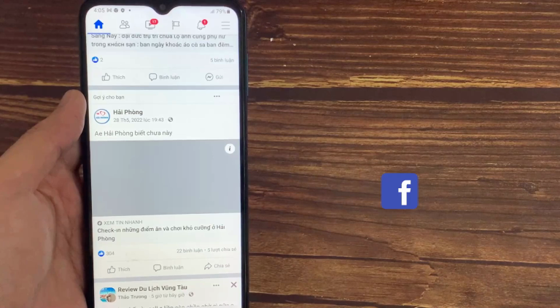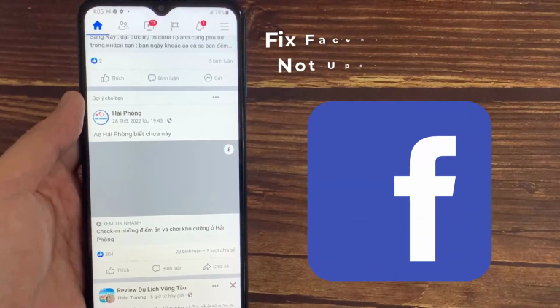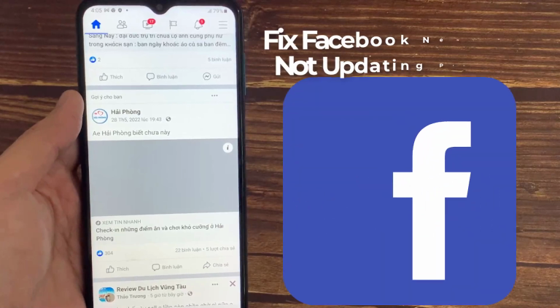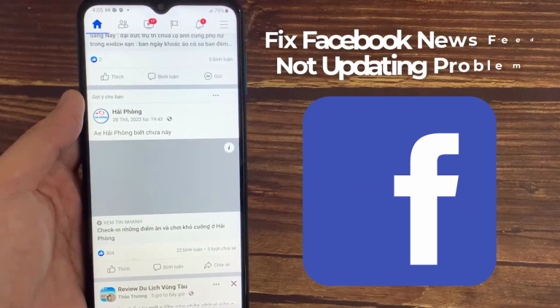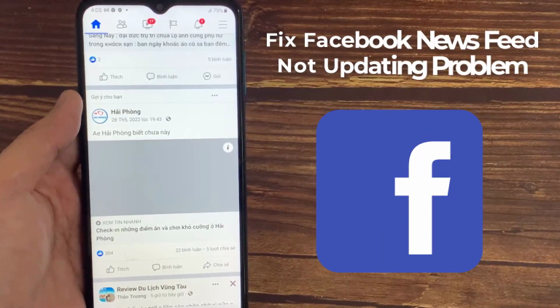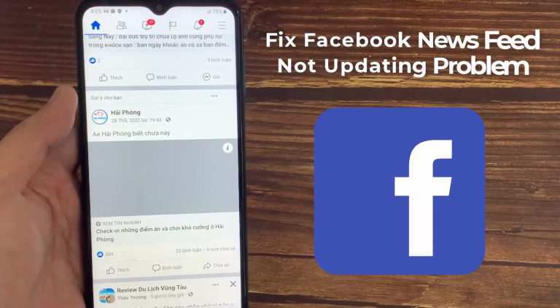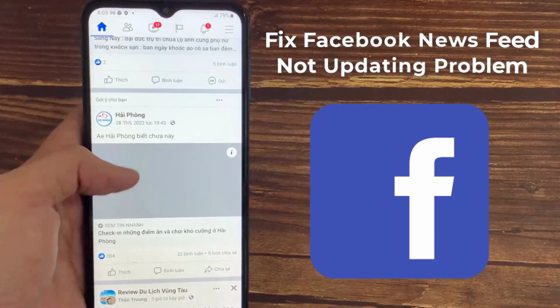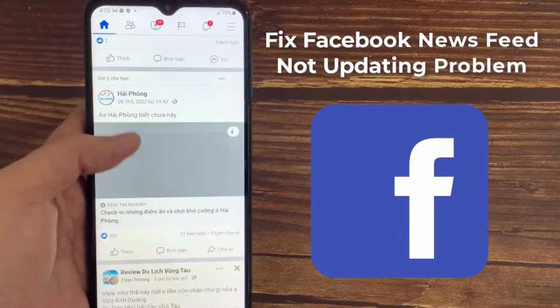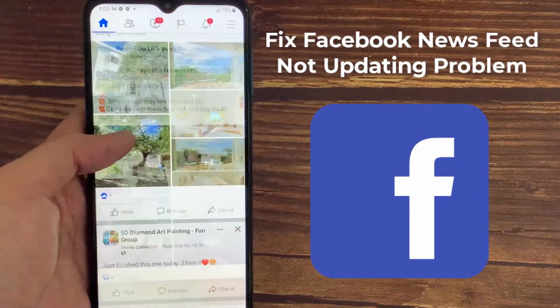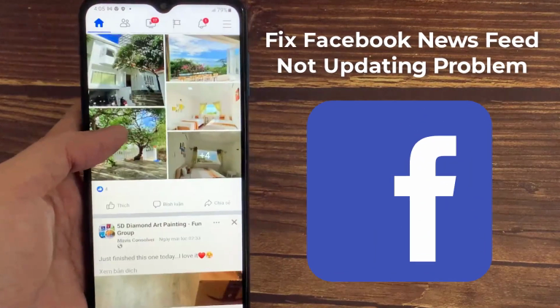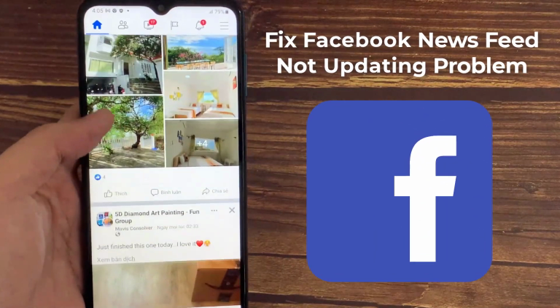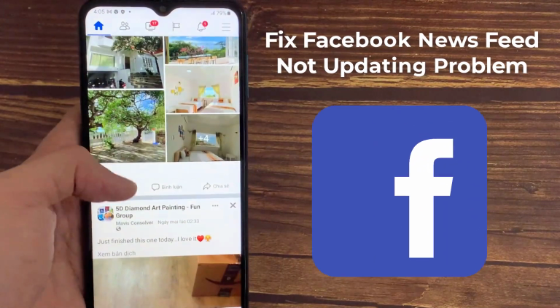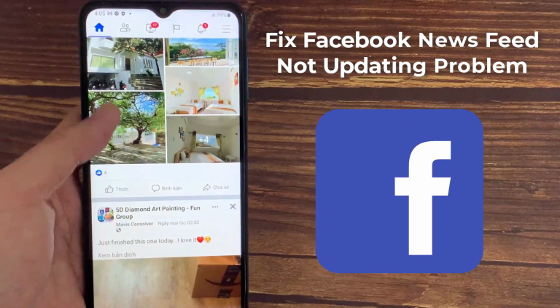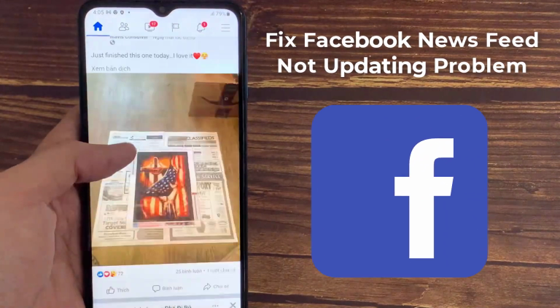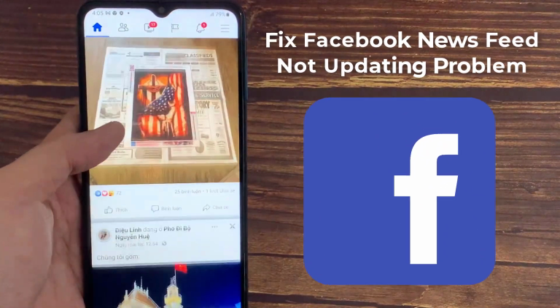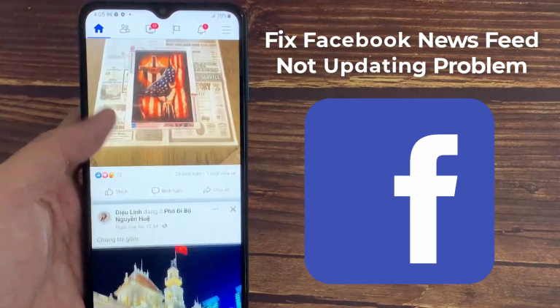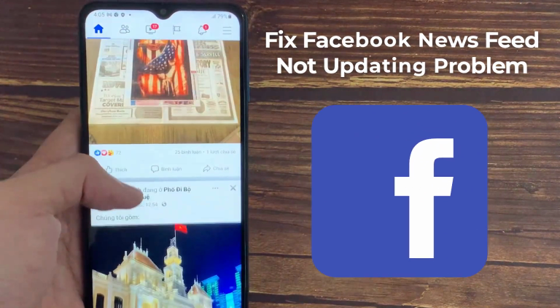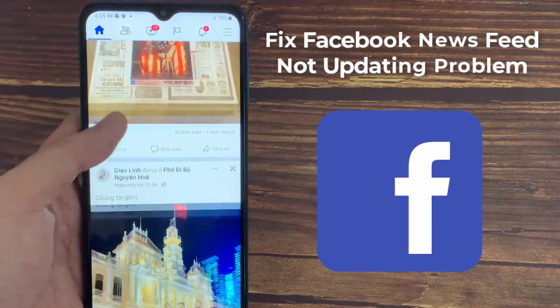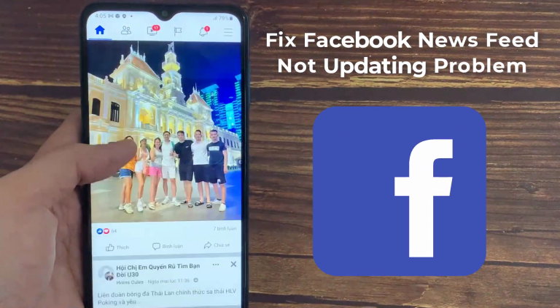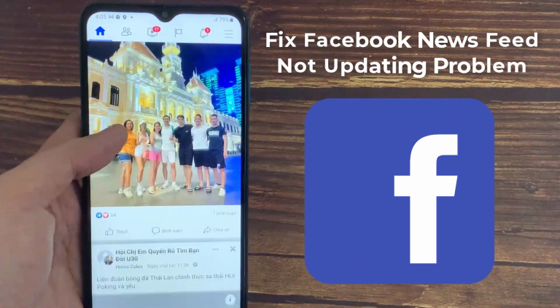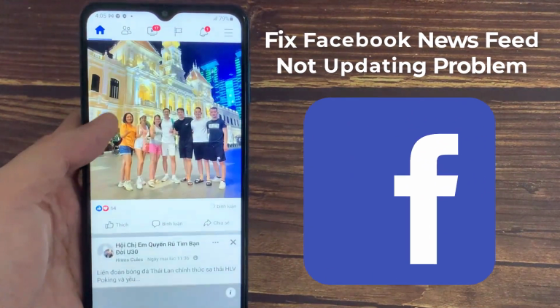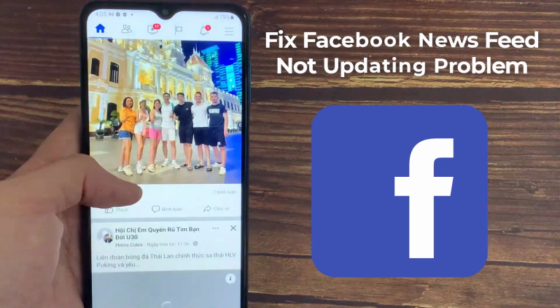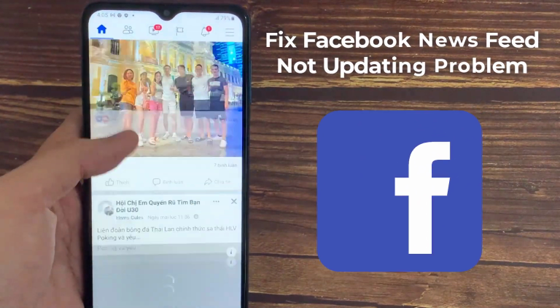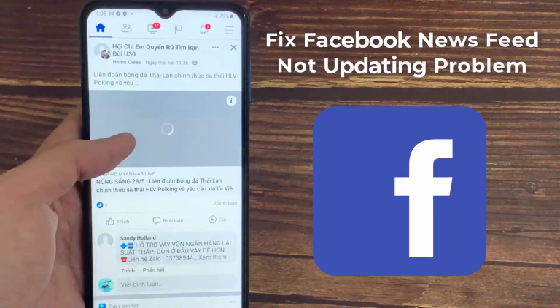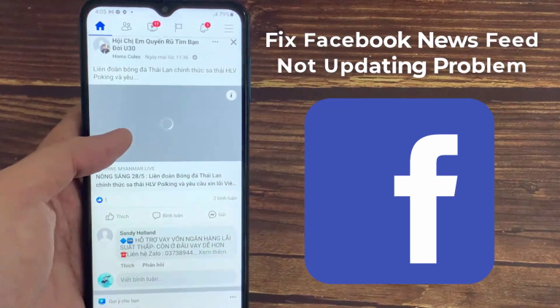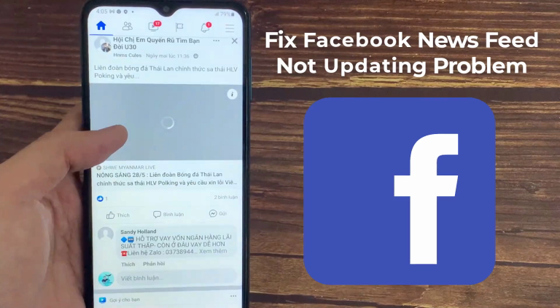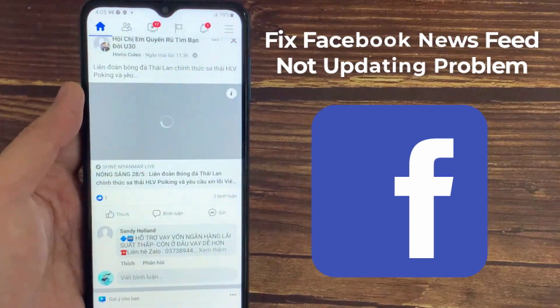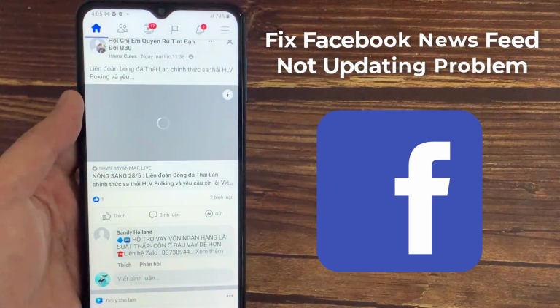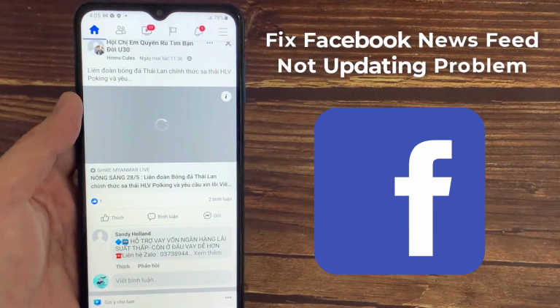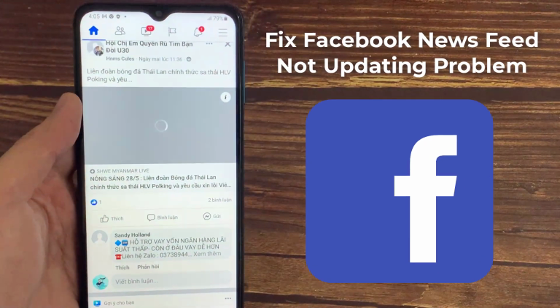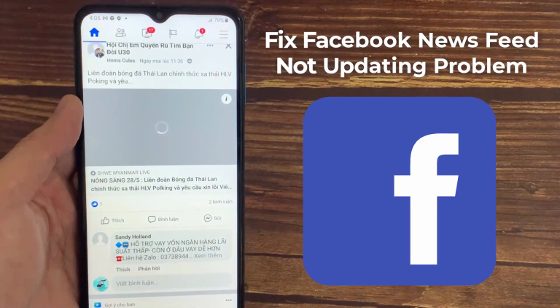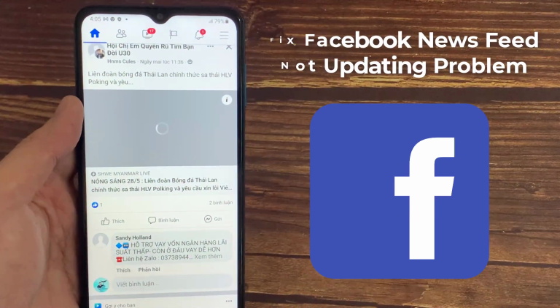Hello everyone! In this video, we will show you how to fix the Facebook News Feed Not Updating Problem in Android.